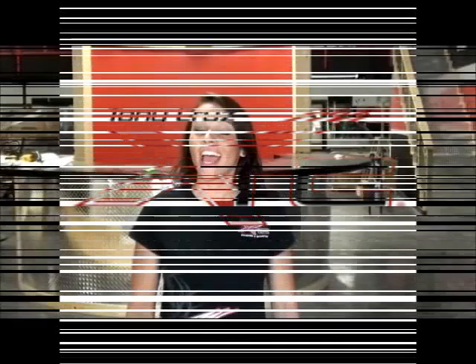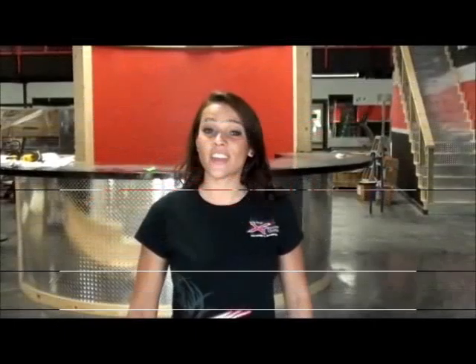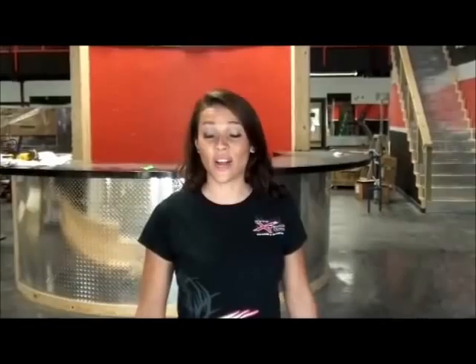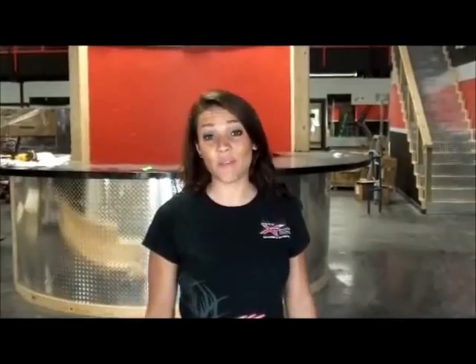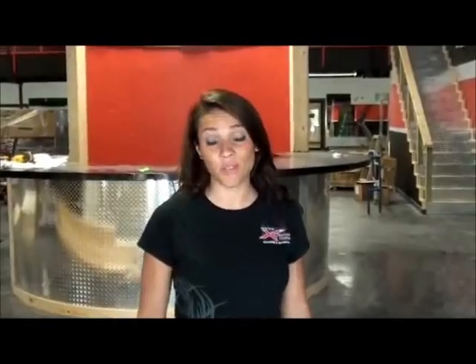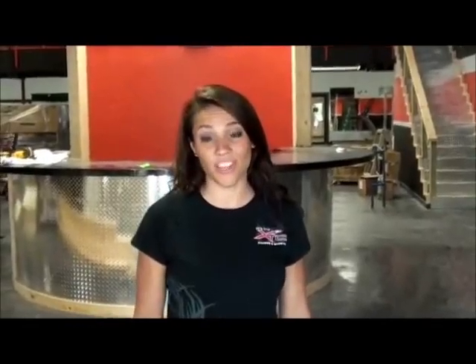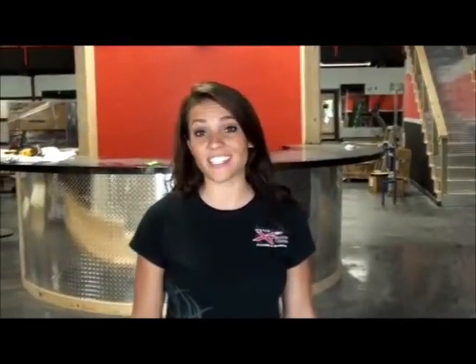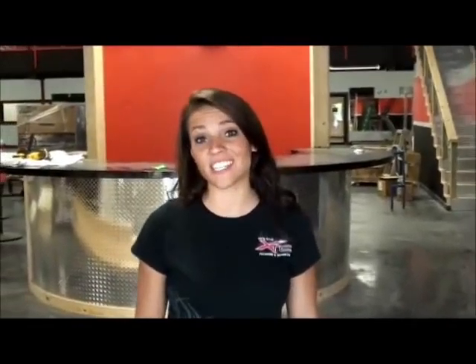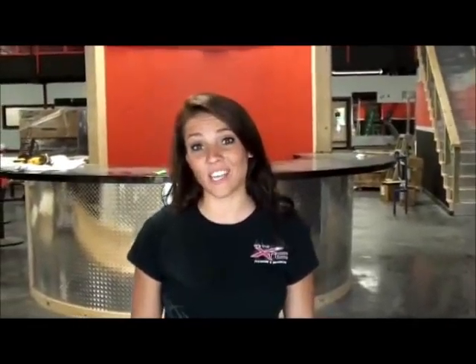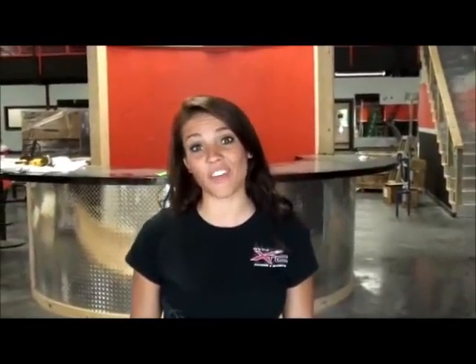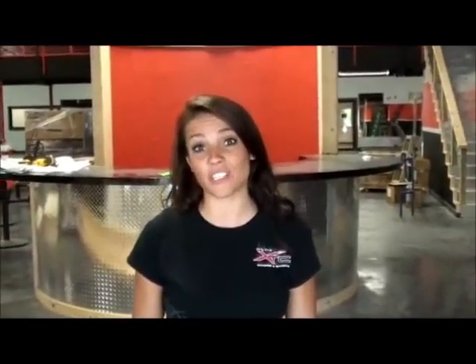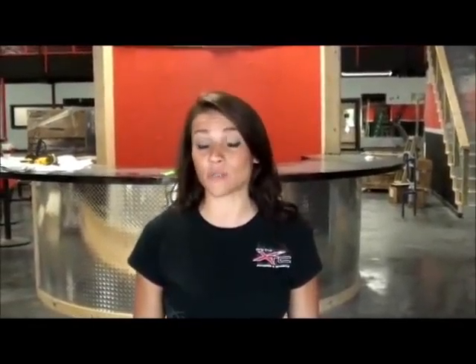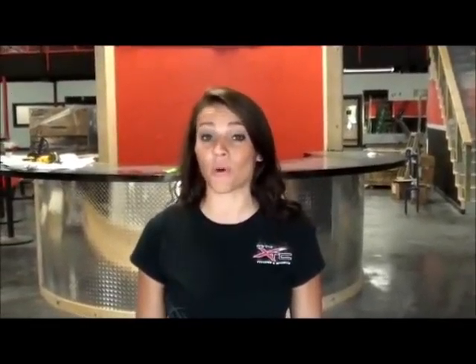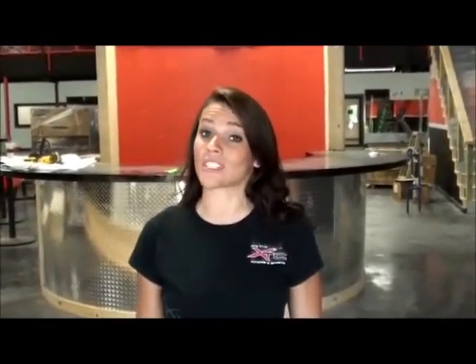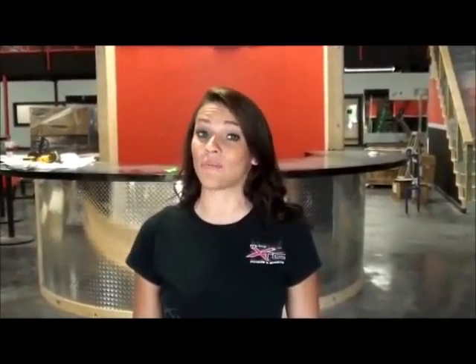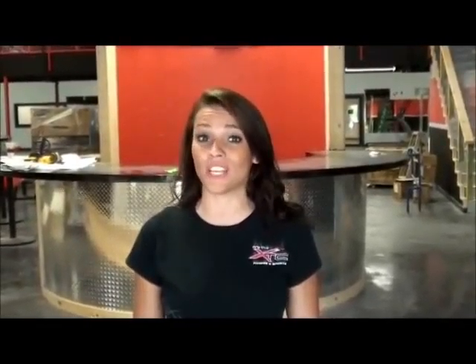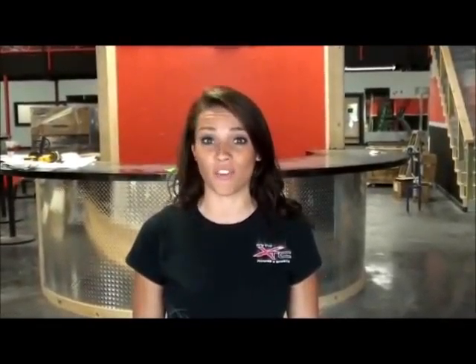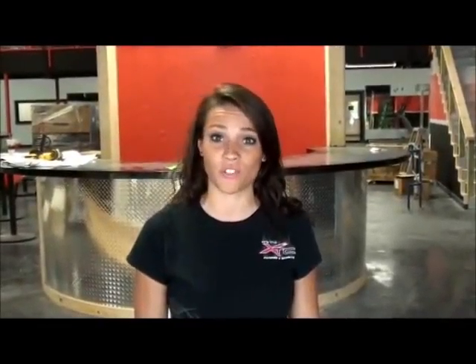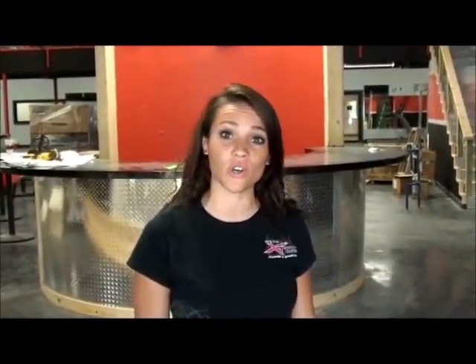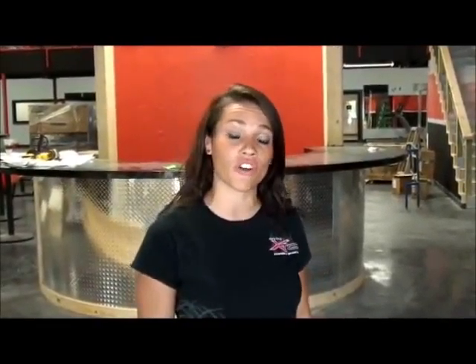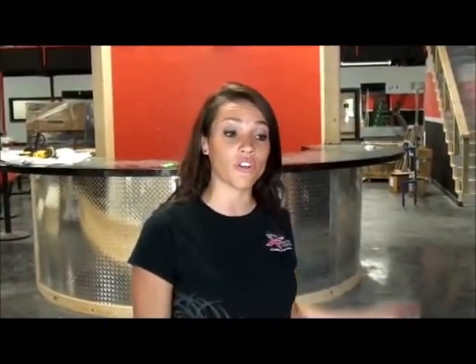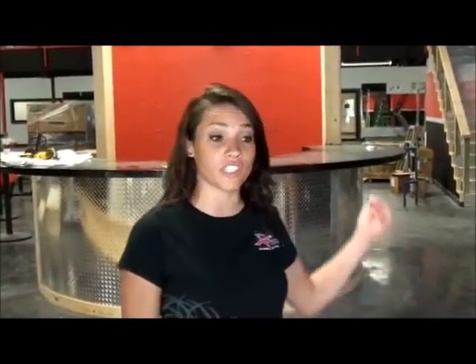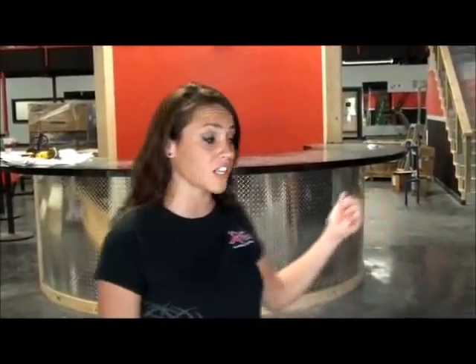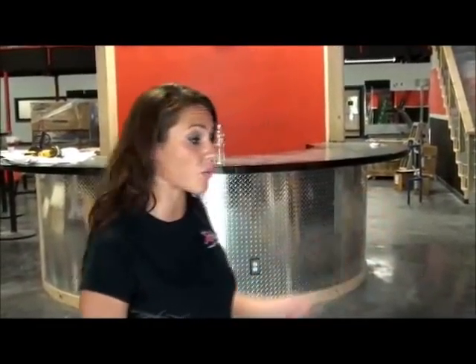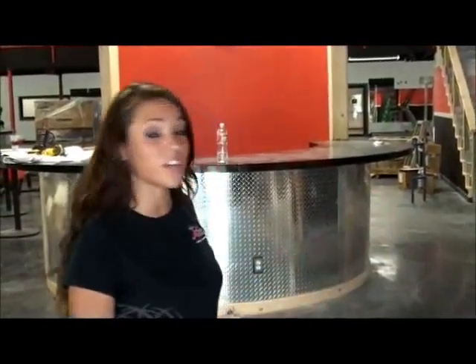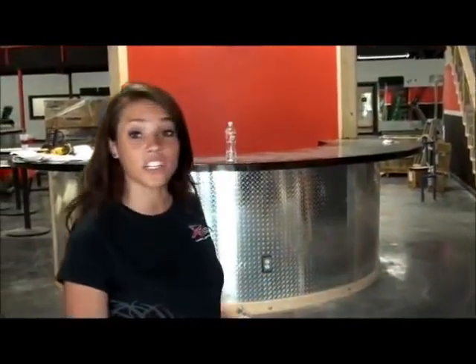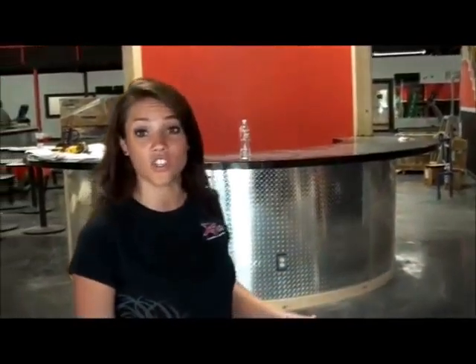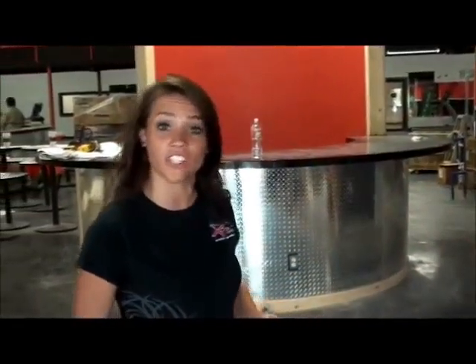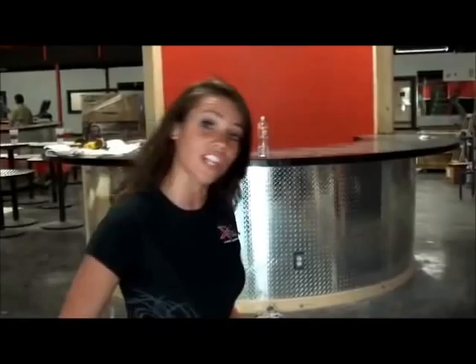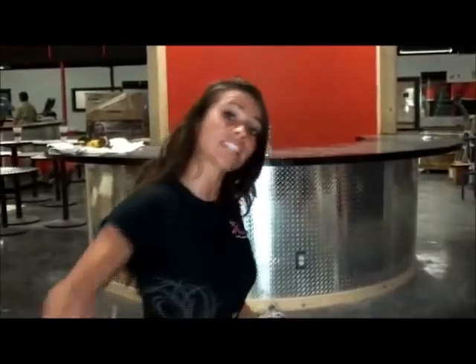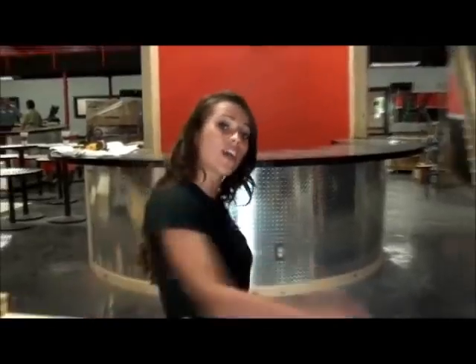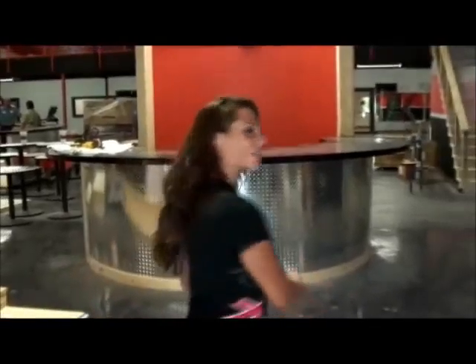Hey there, I'm Emily with XTC Fitness & Sports and I'm going to give you a tour of our new facility. We're under construction. Let's go.